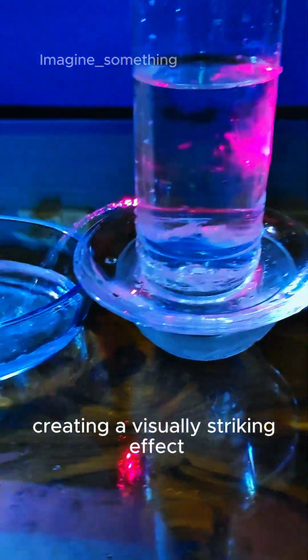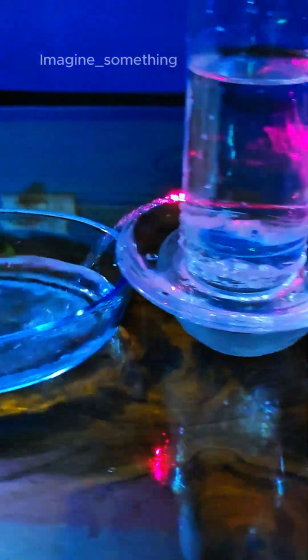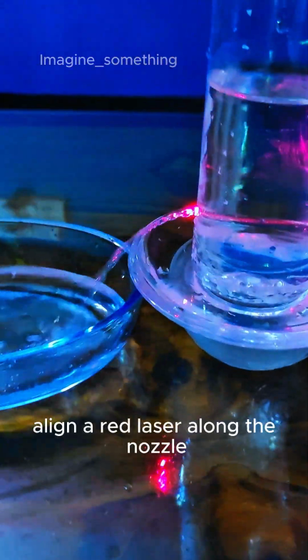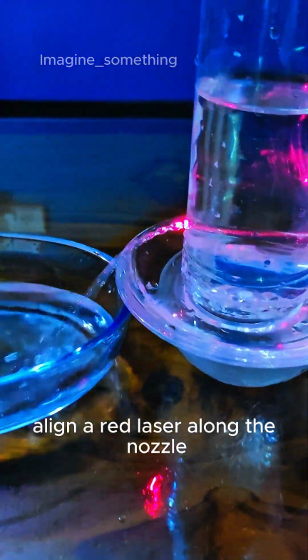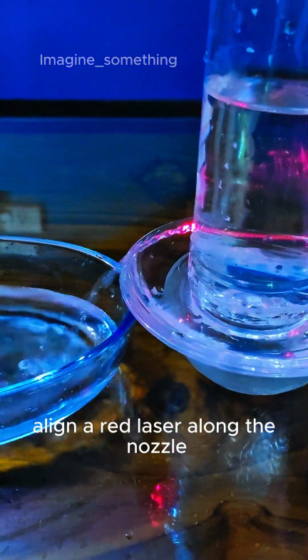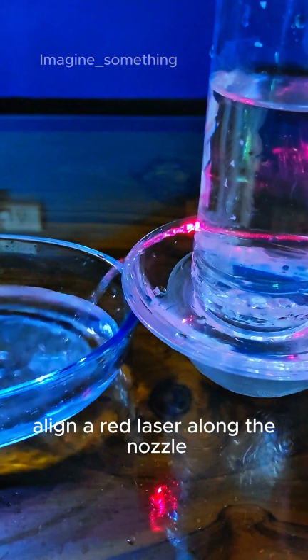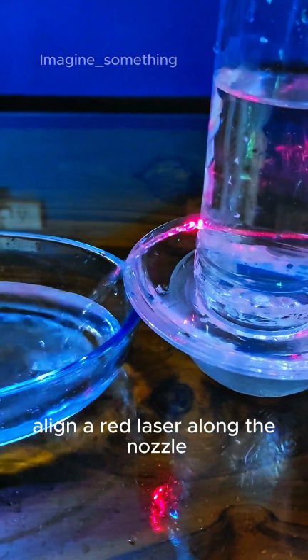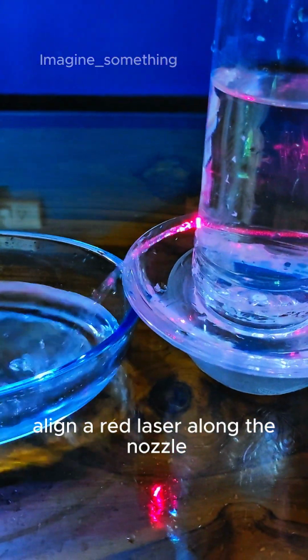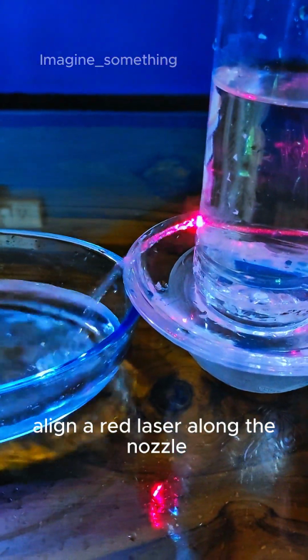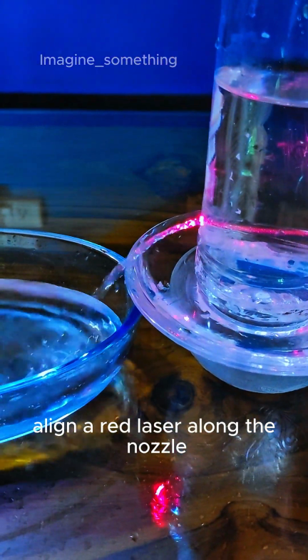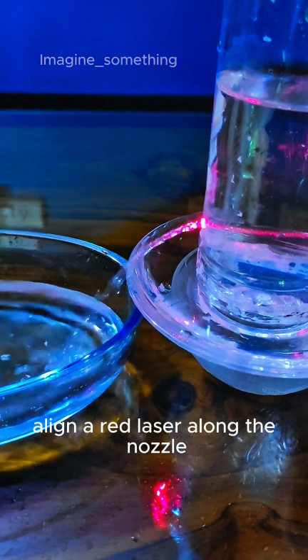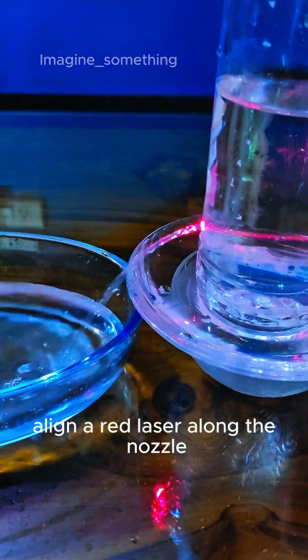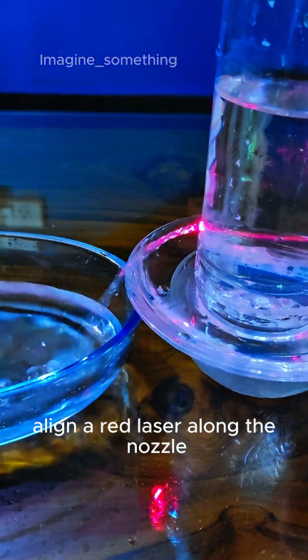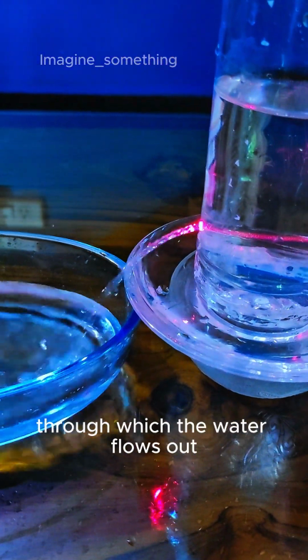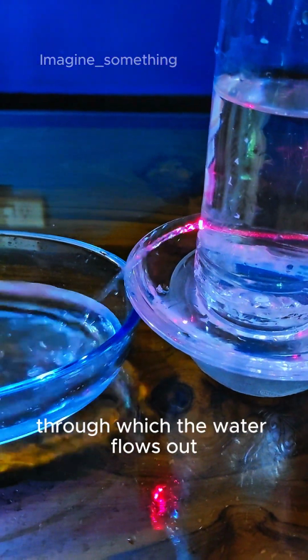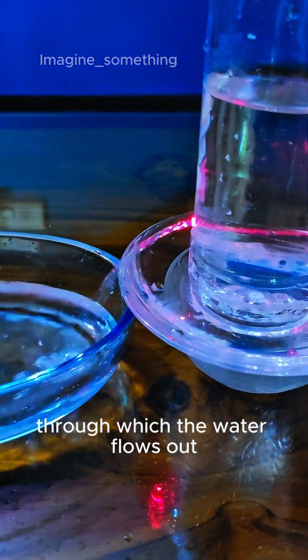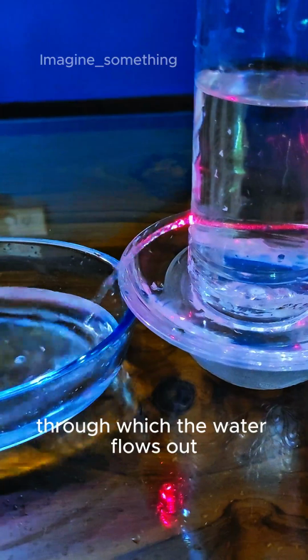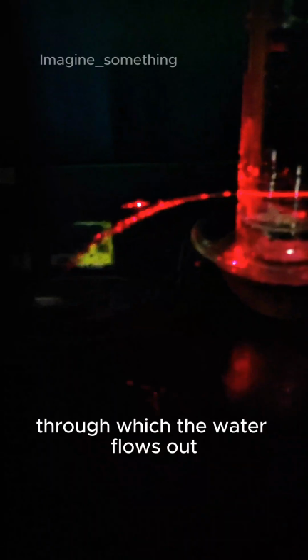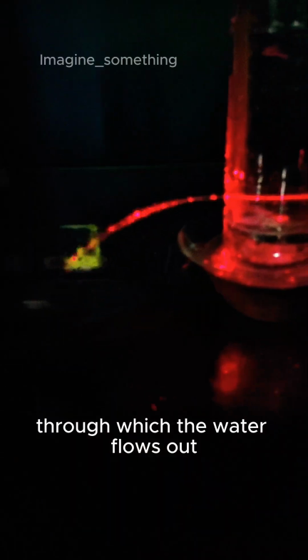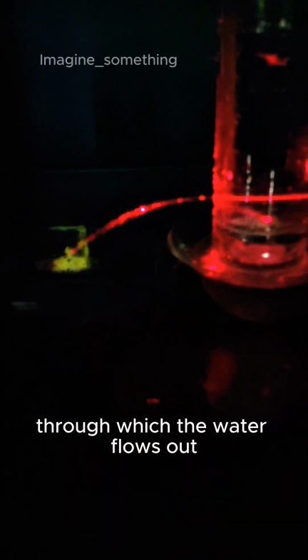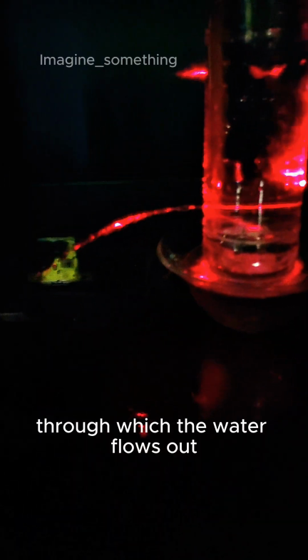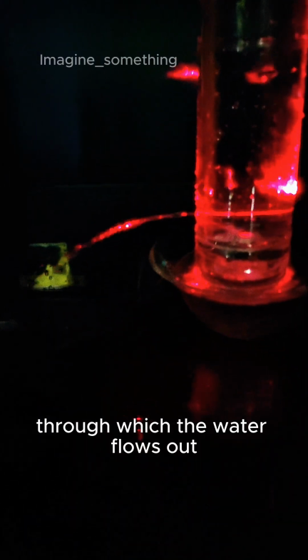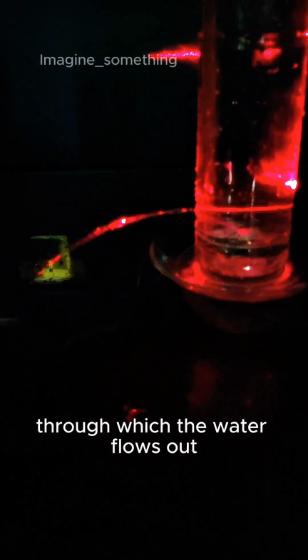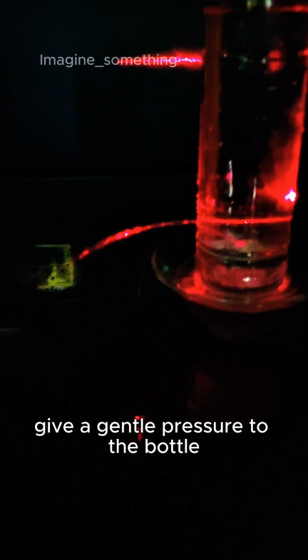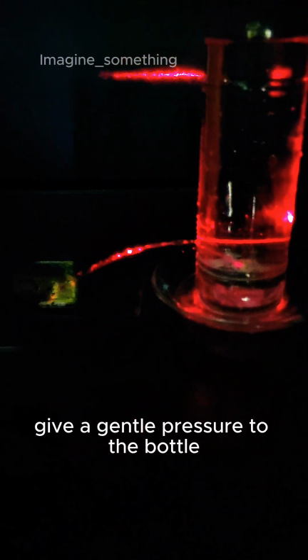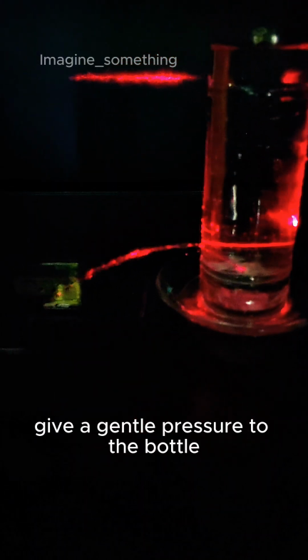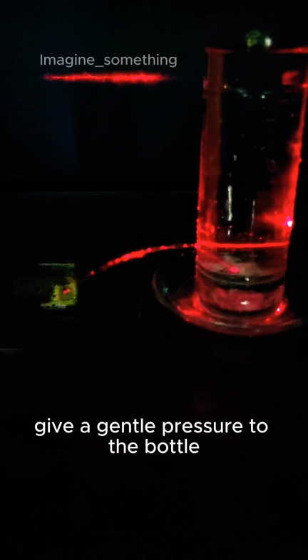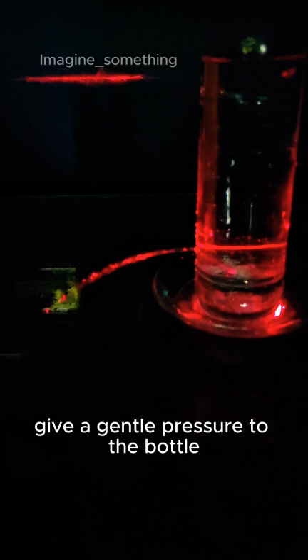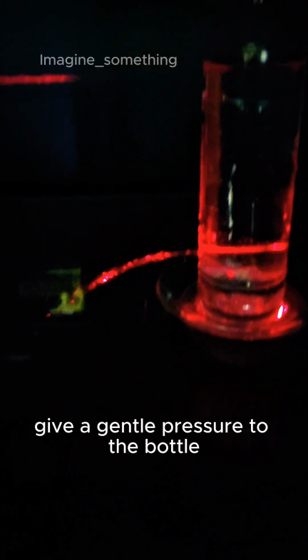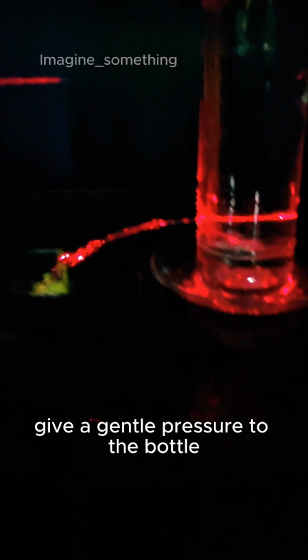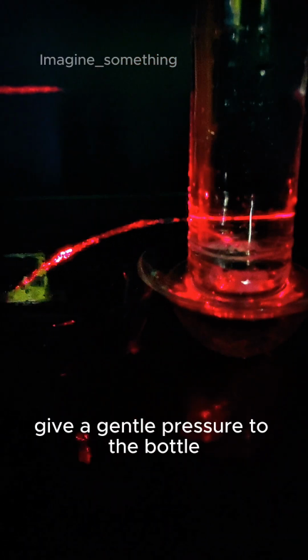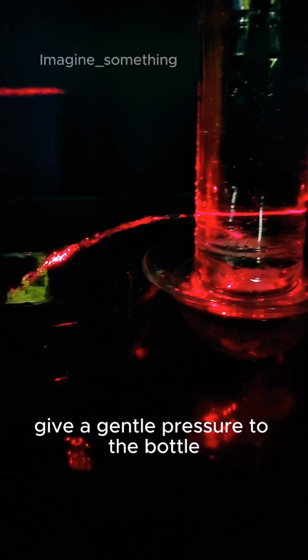Align a red laser along the nozzle through which the water flows out, then give a gentle pressure to the bottle.